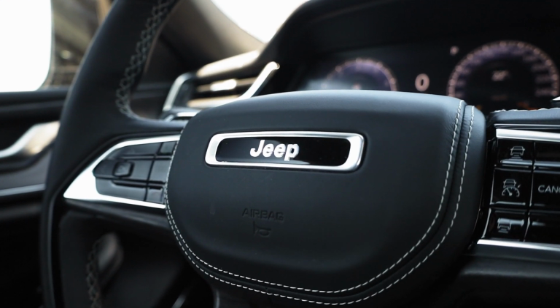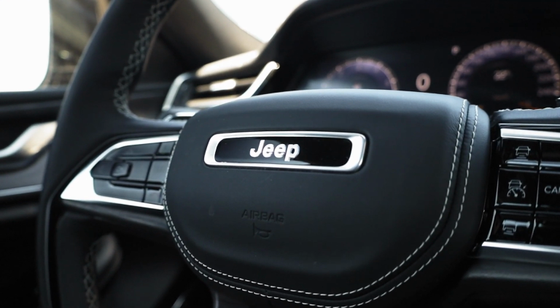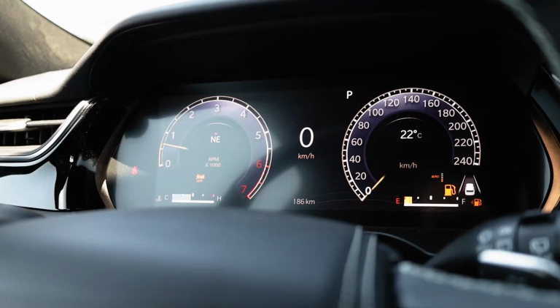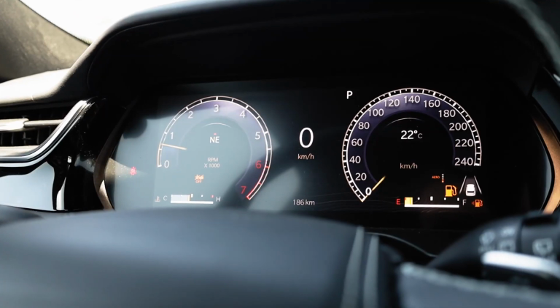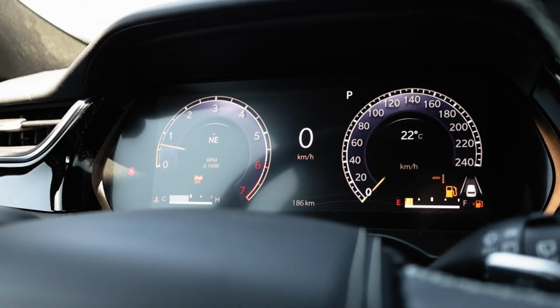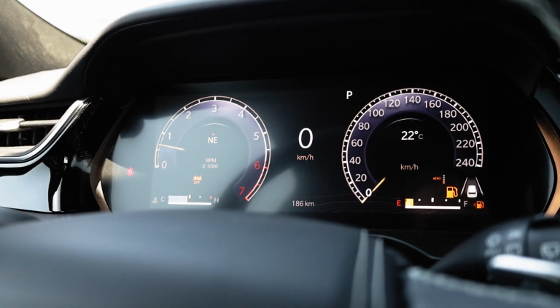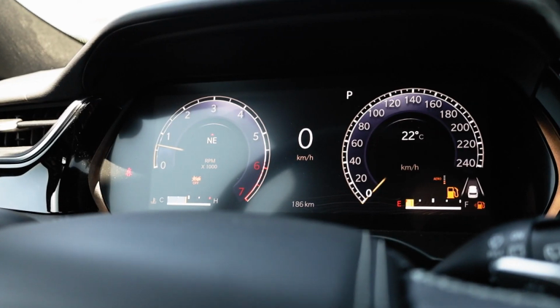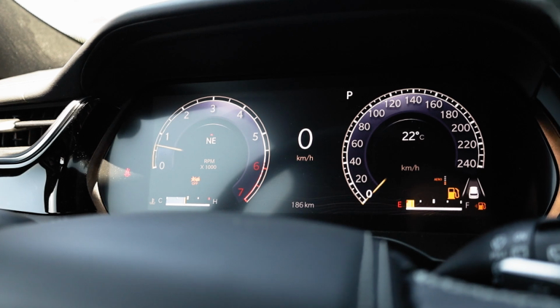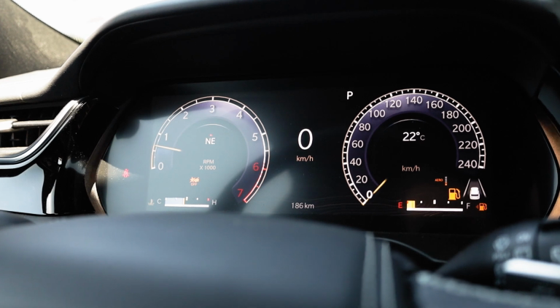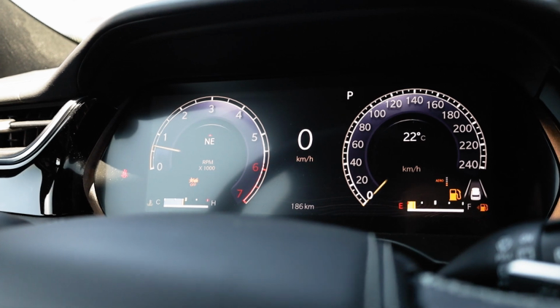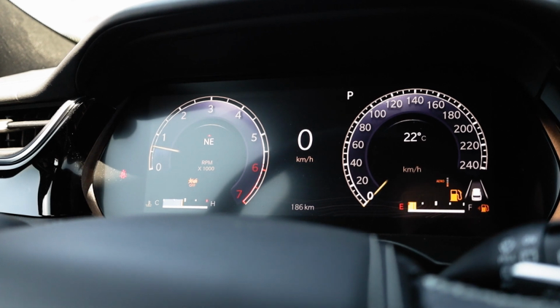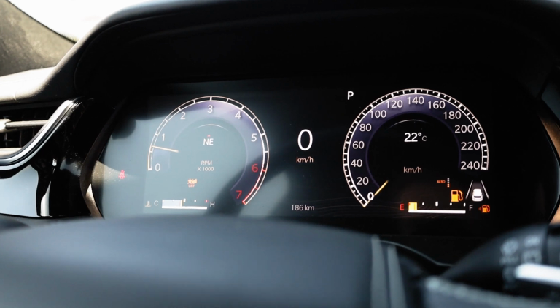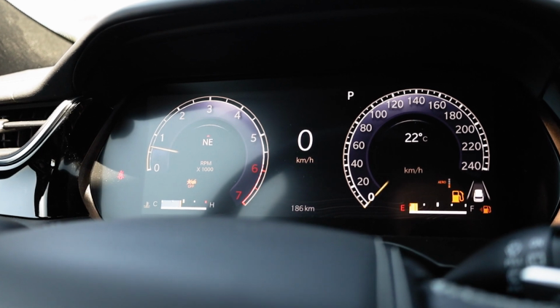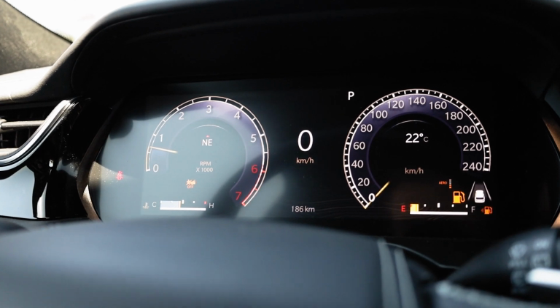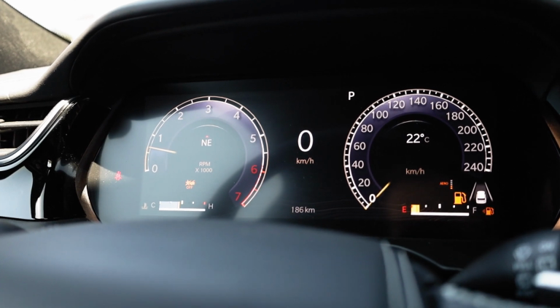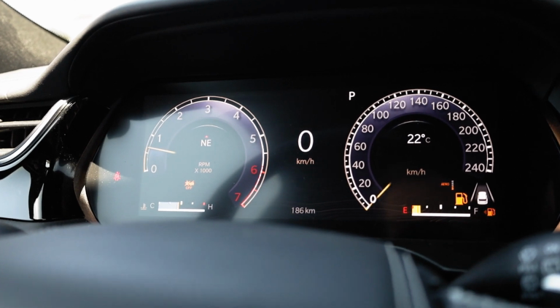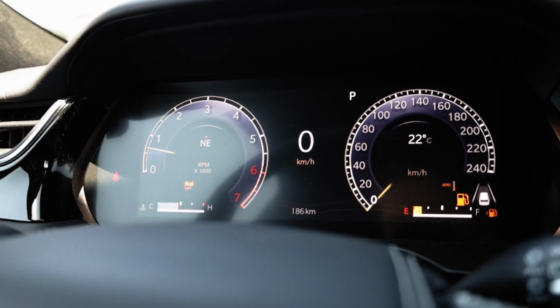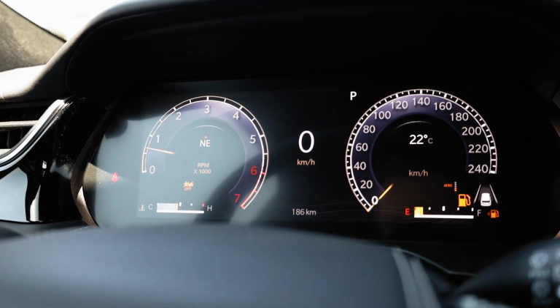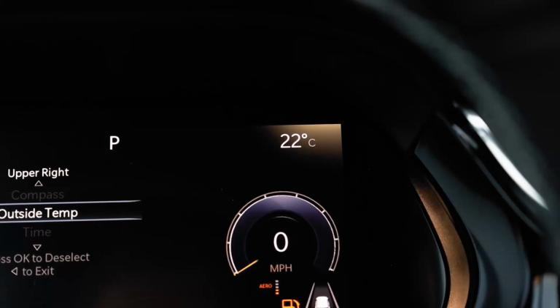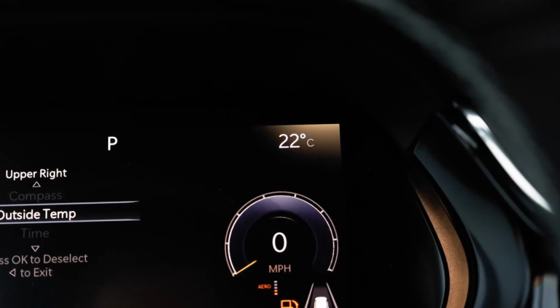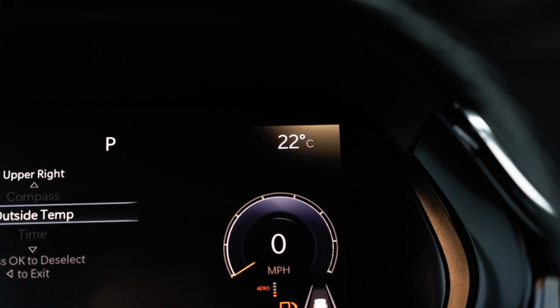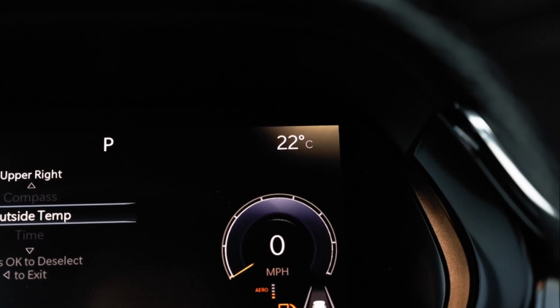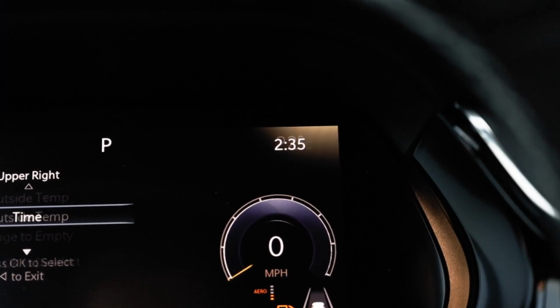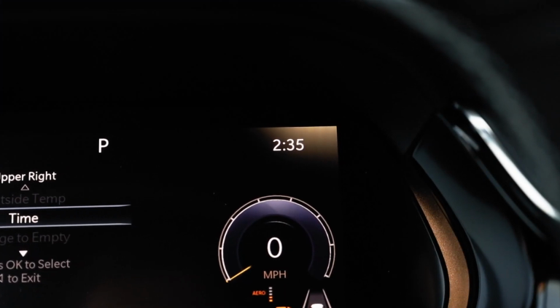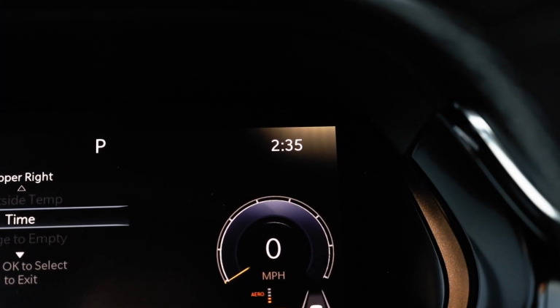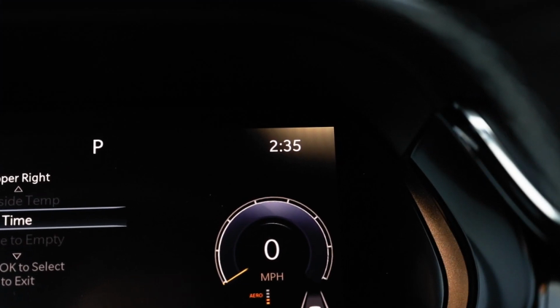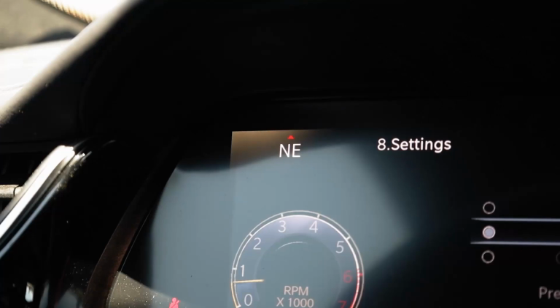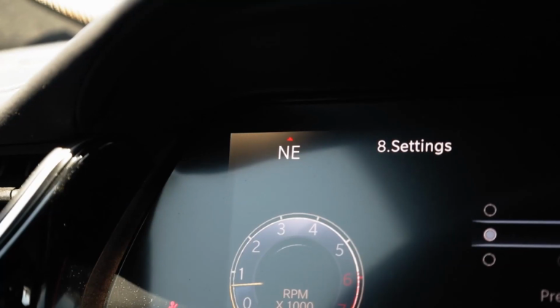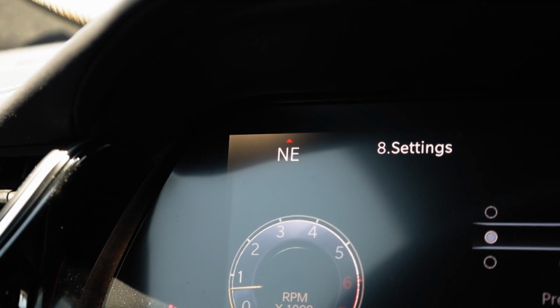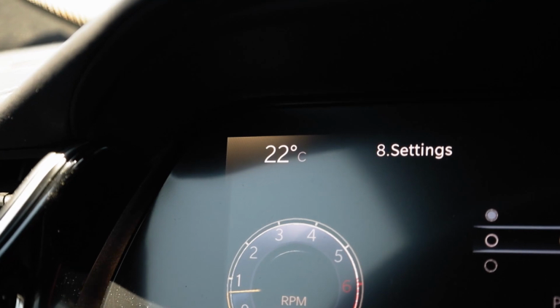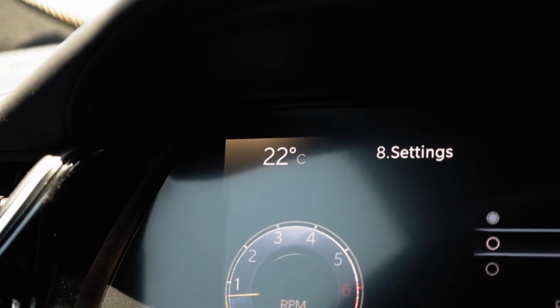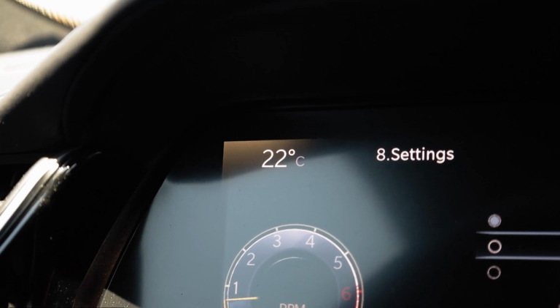The instrument cluster is a fully digital 10-inch screen, which can be customized to display all the important information you'll need as you're driving.